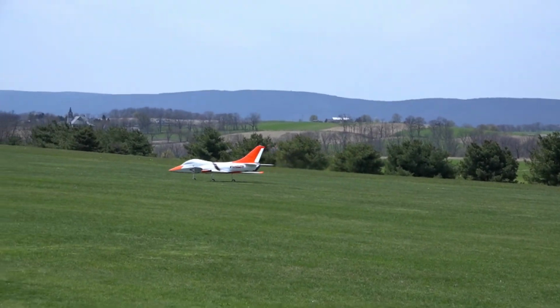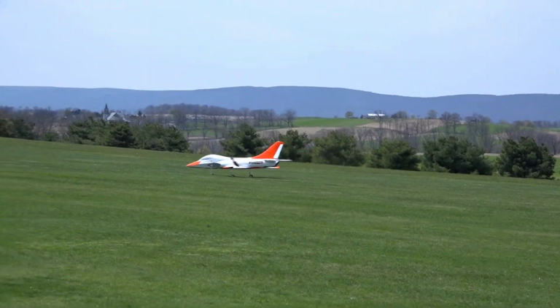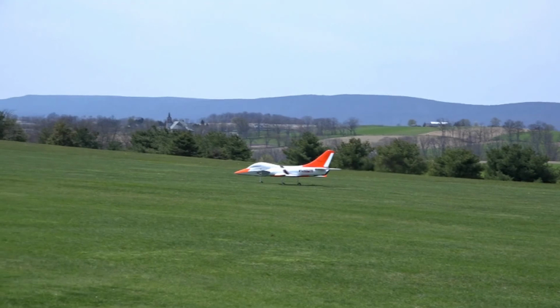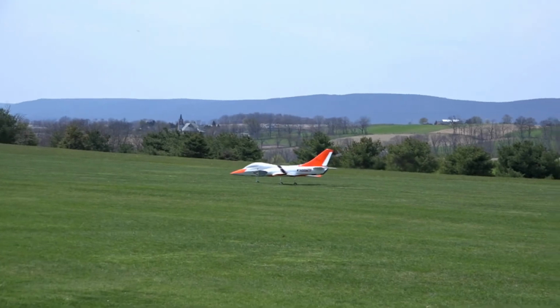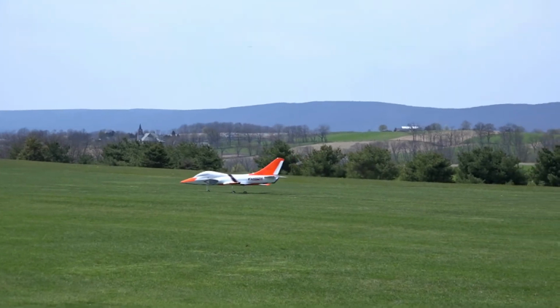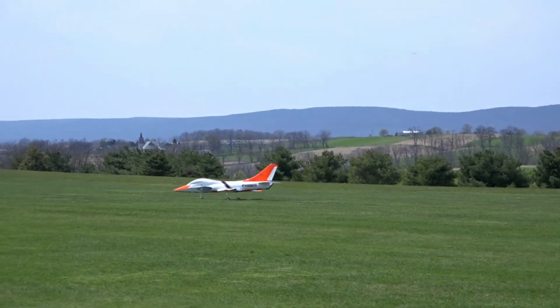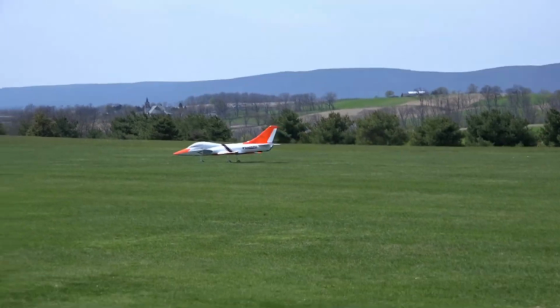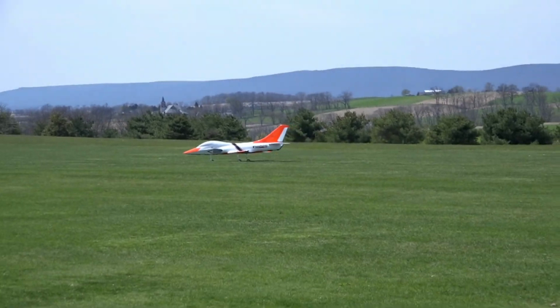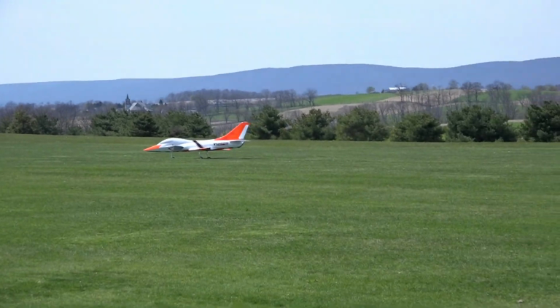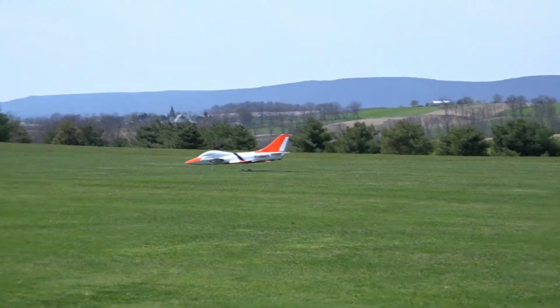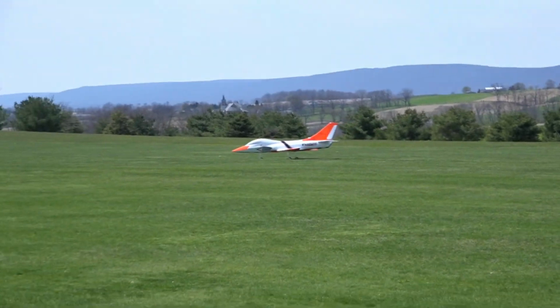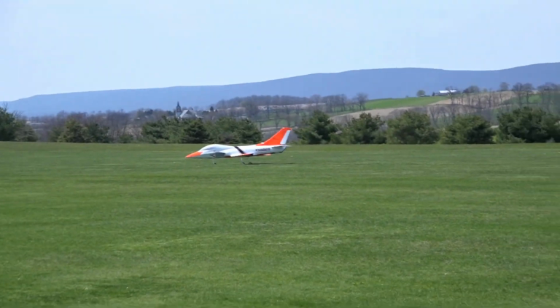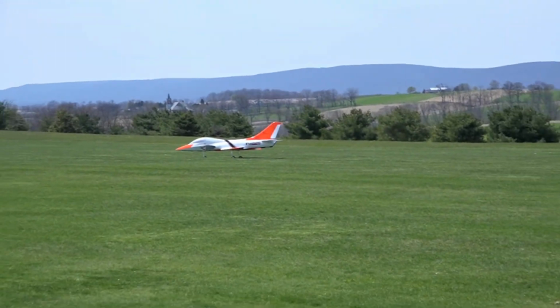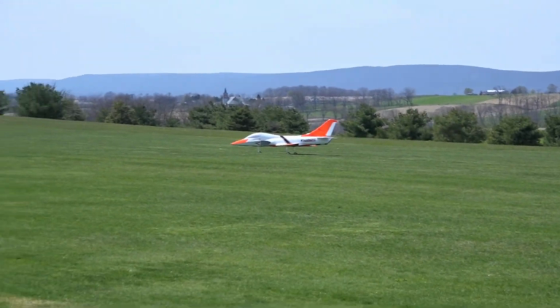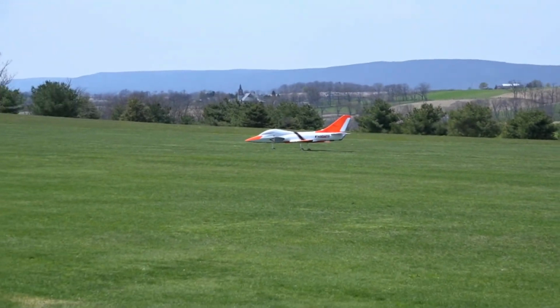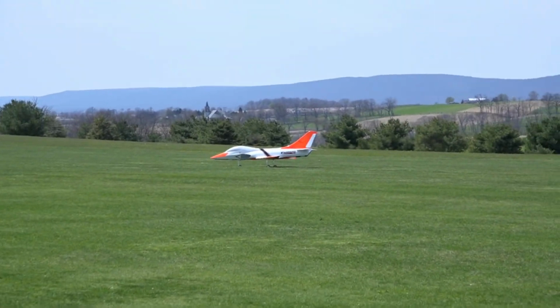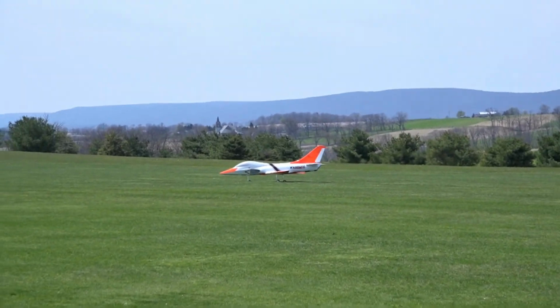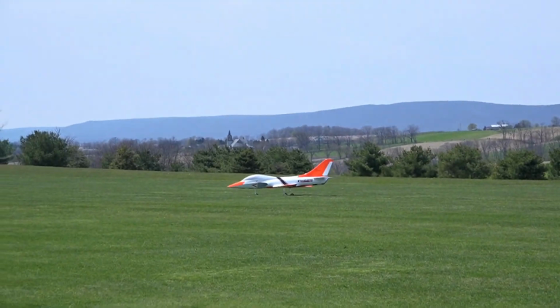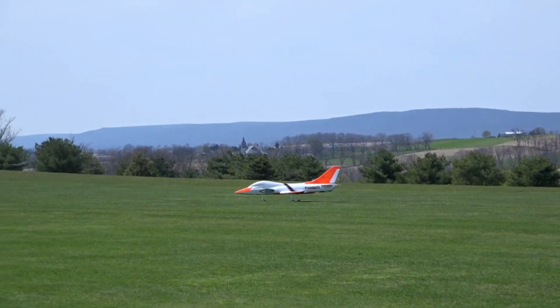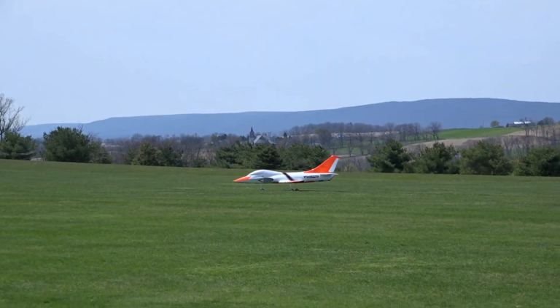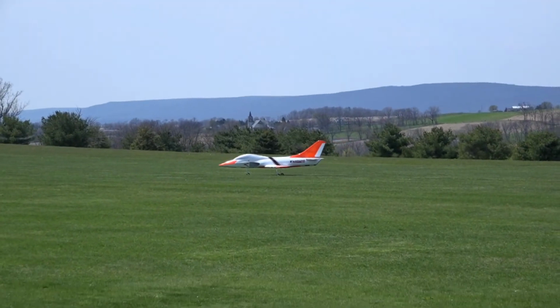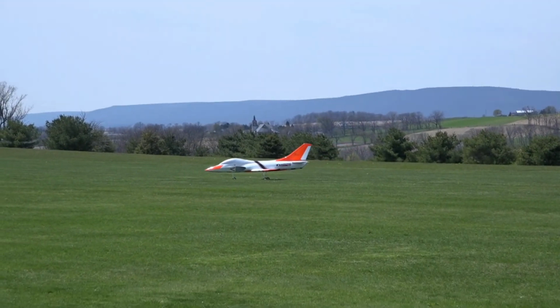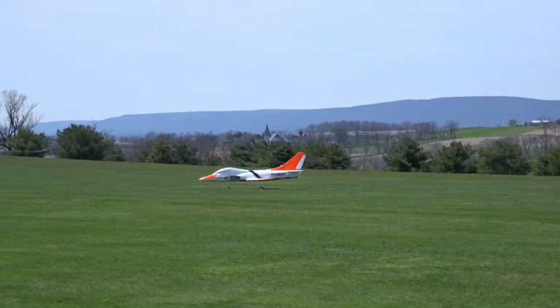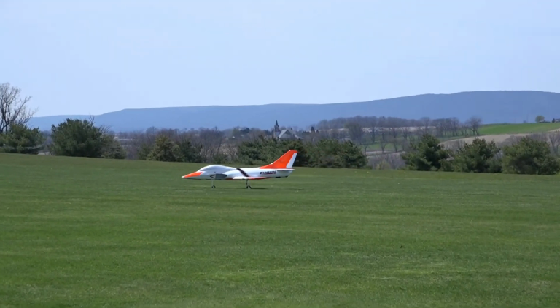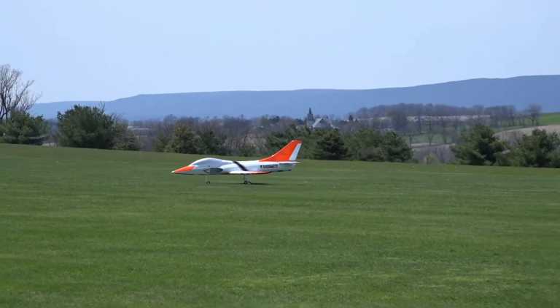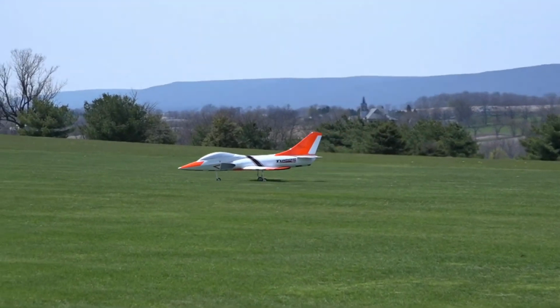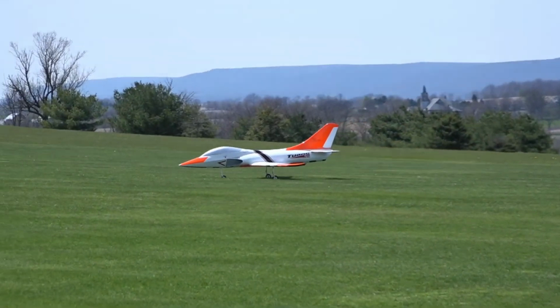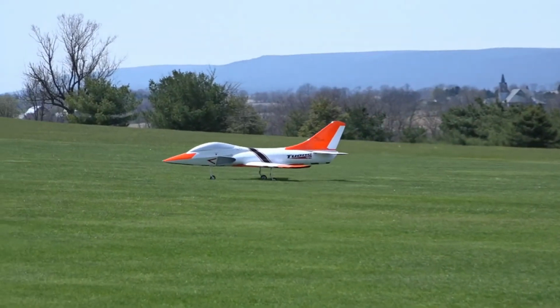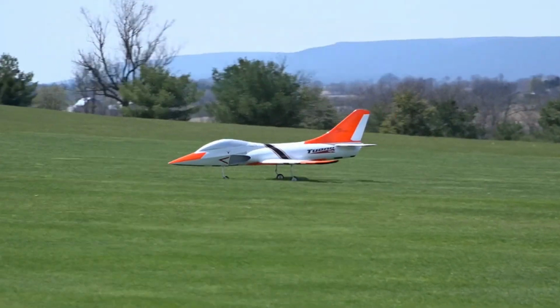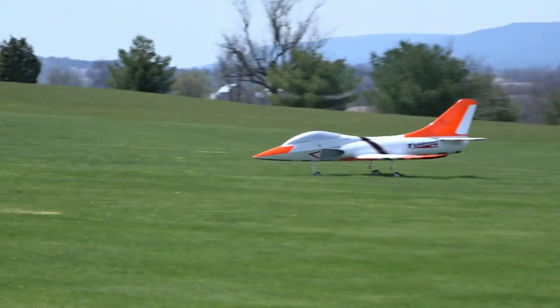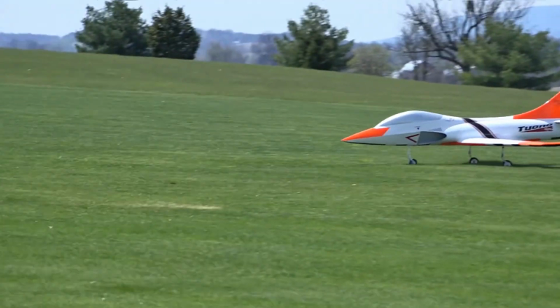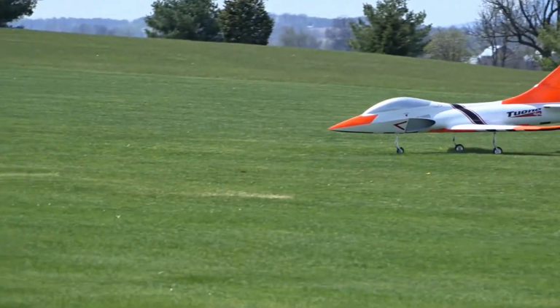It's one sweet plane. It goes where you point it — no bad habits at all.